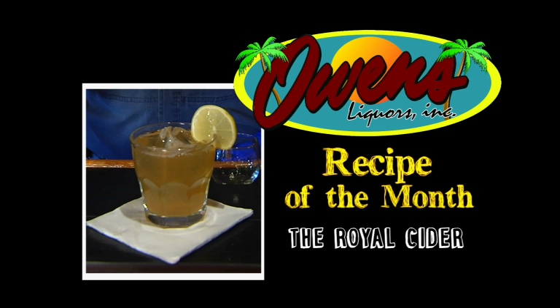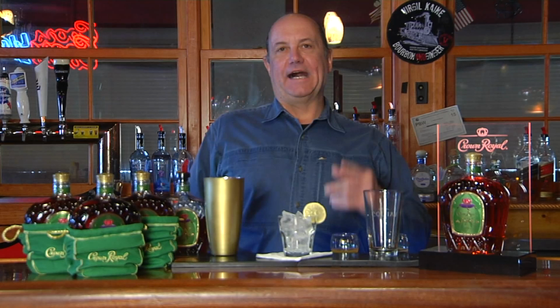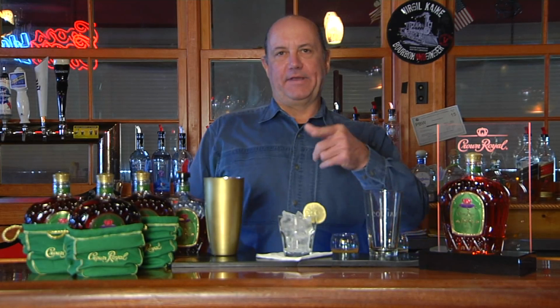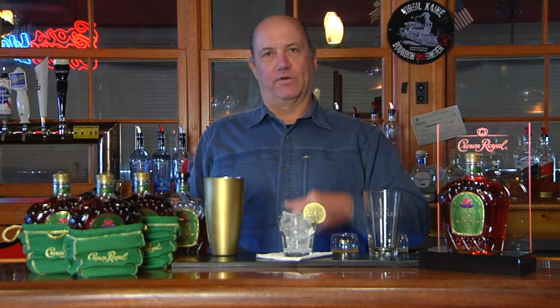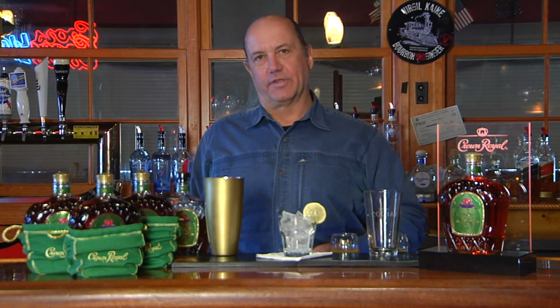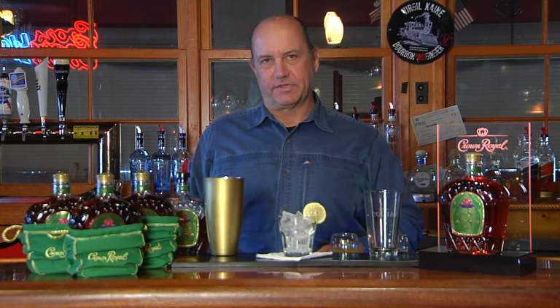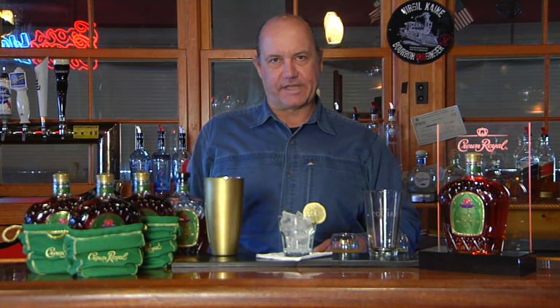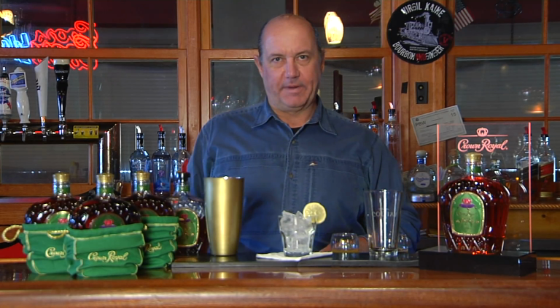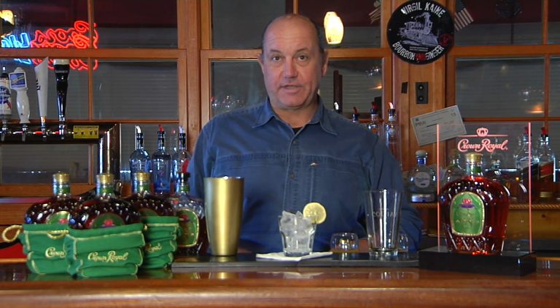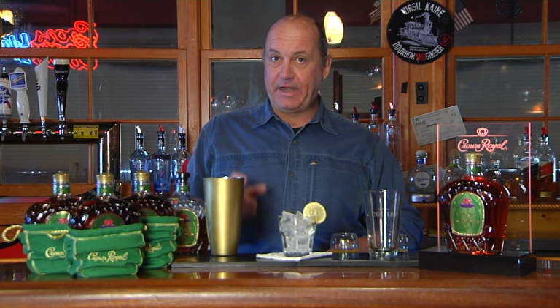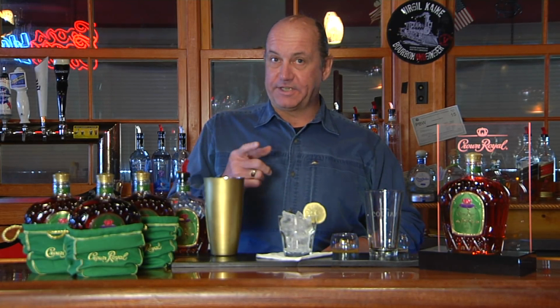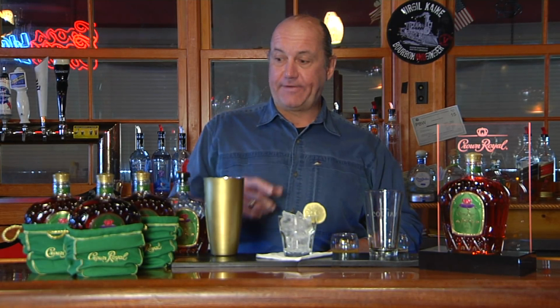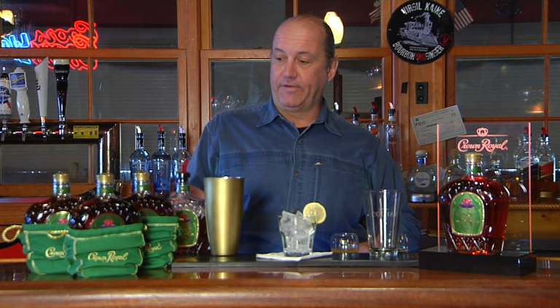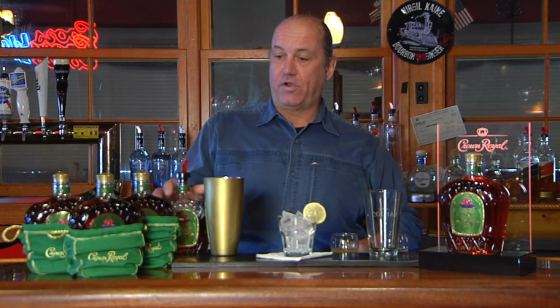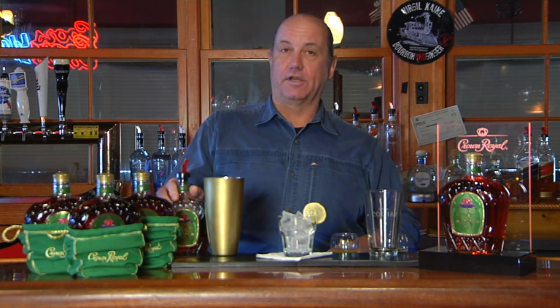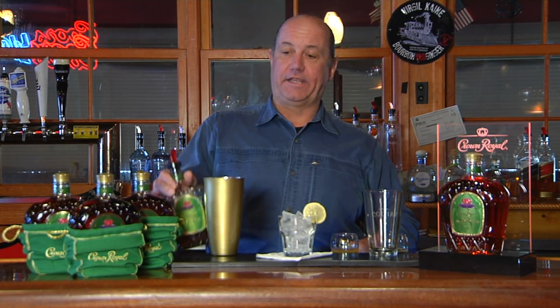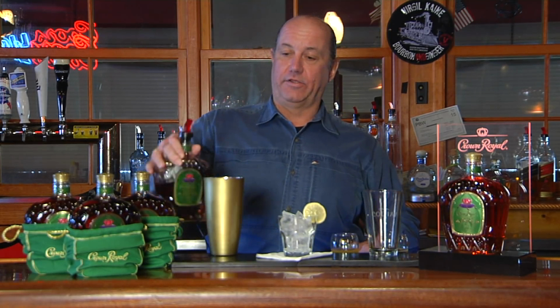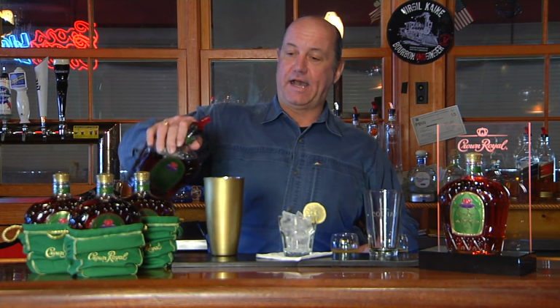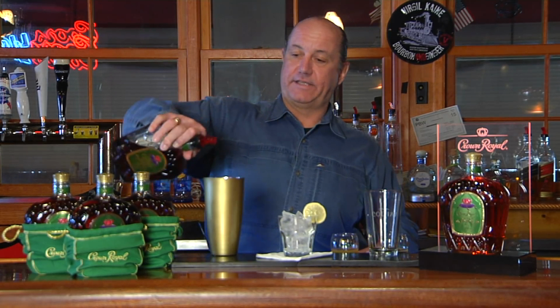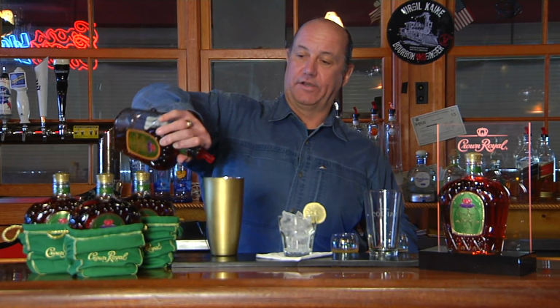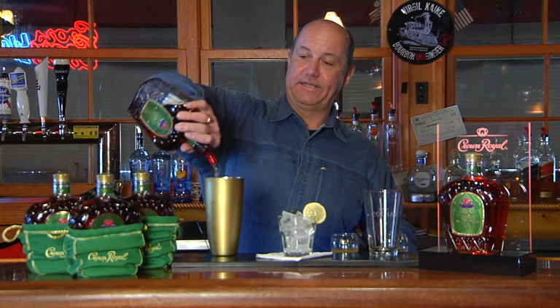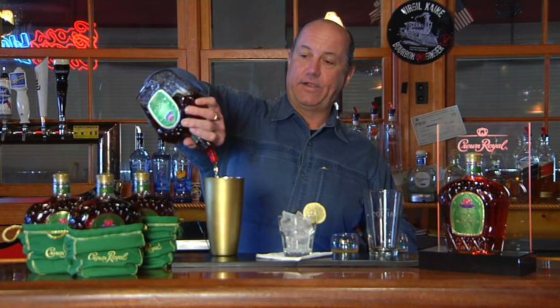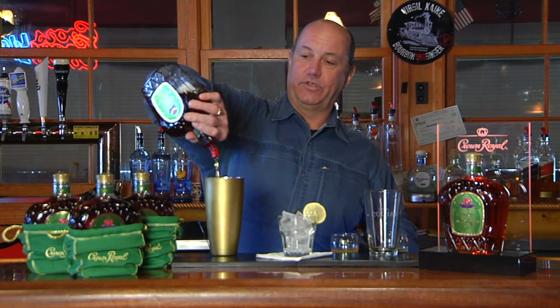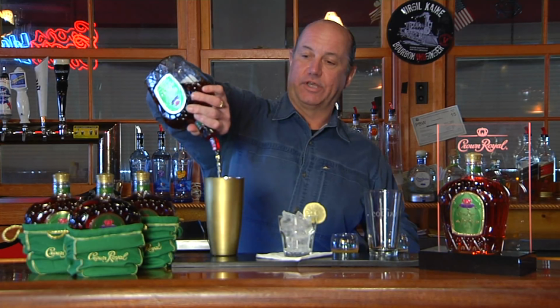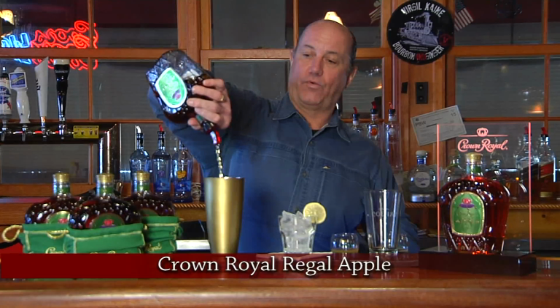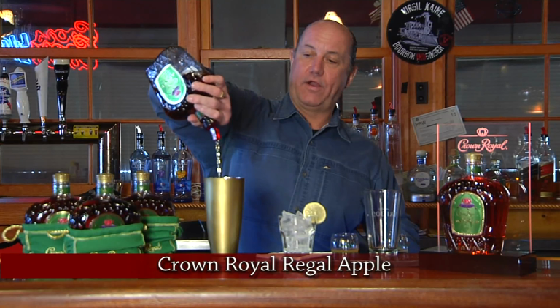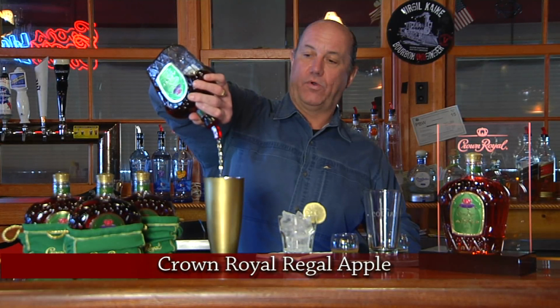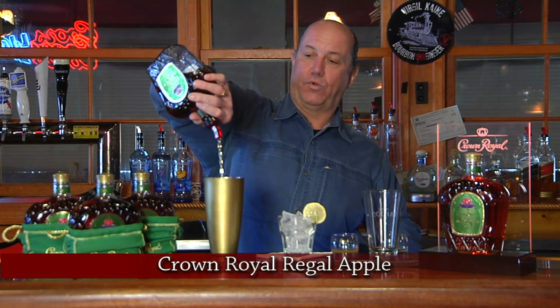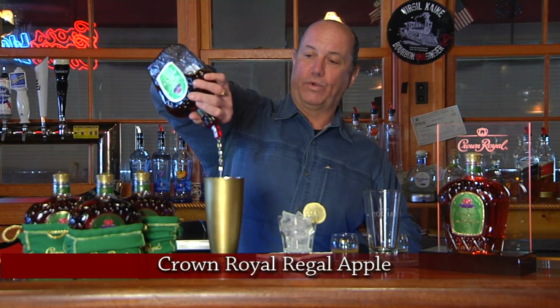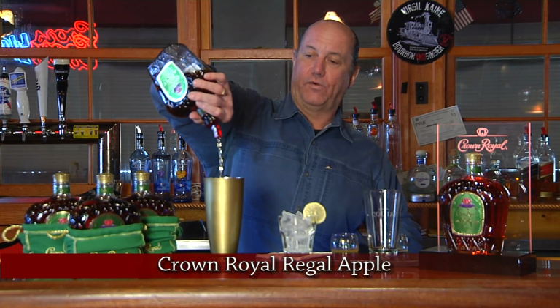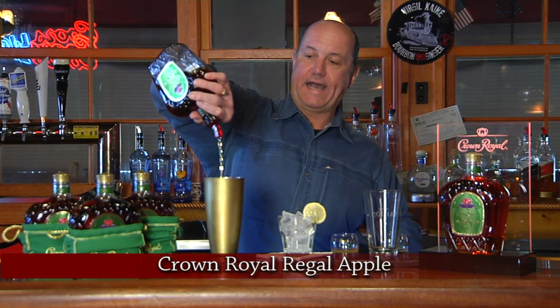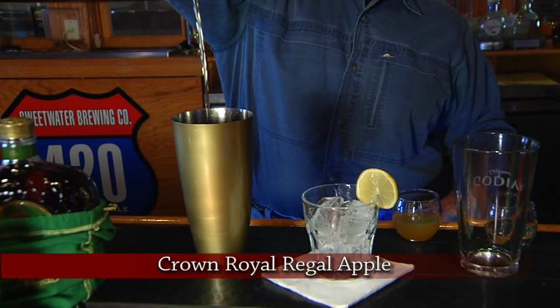Hi, I'm David Owens with Owens Discount Barriers. I'm here at the Tavern in the Forest going to make you a new cocktail today. Today we're using the Crown Royal Regal Apple.